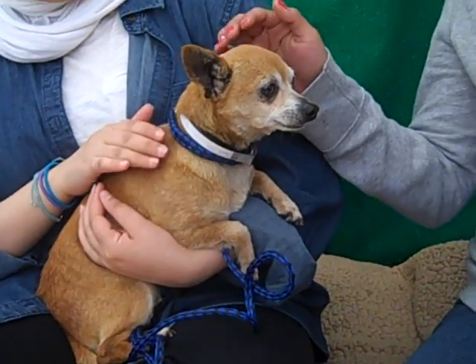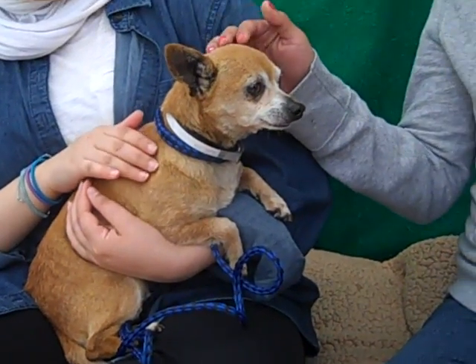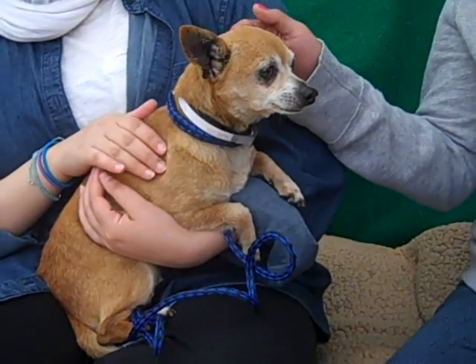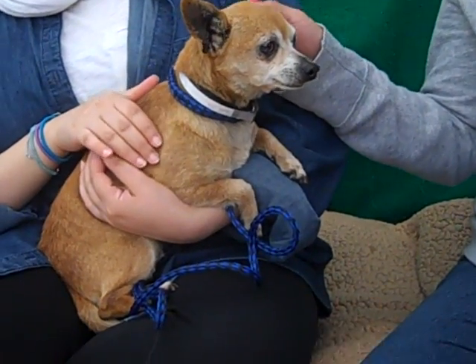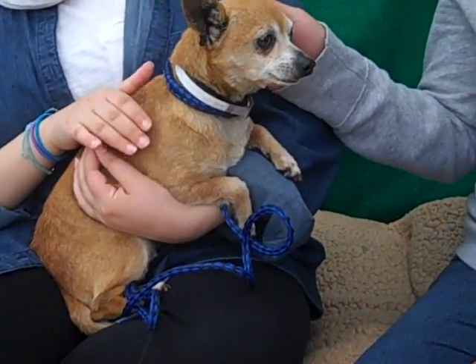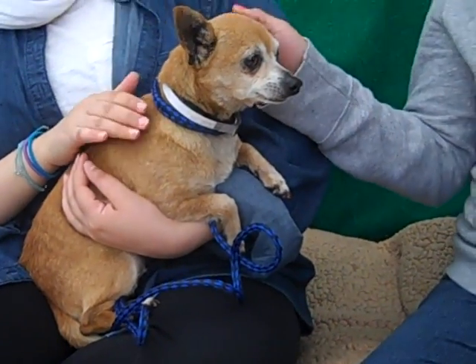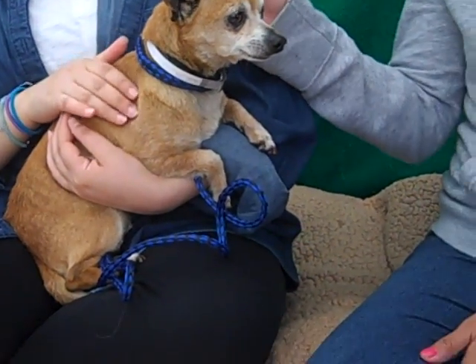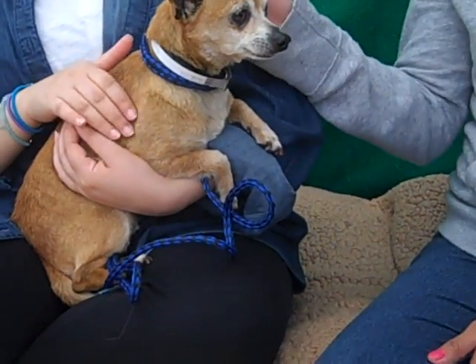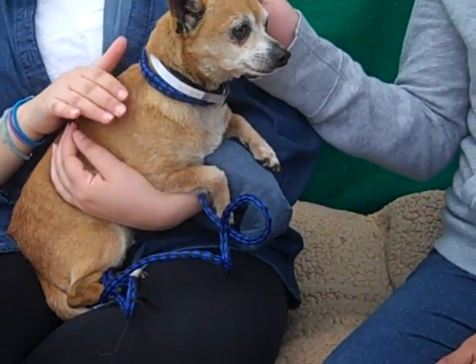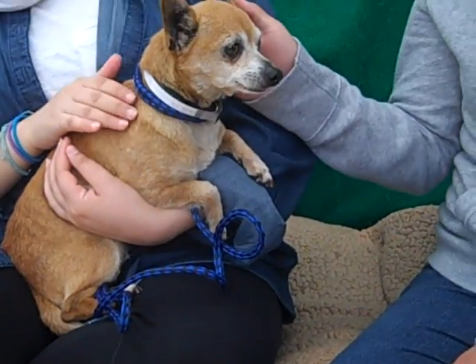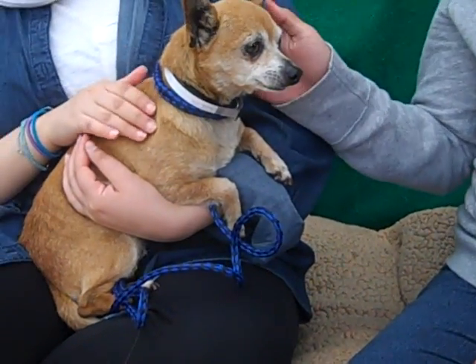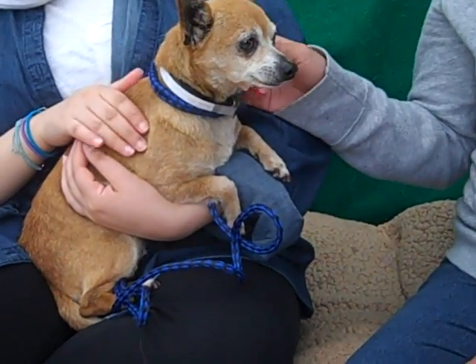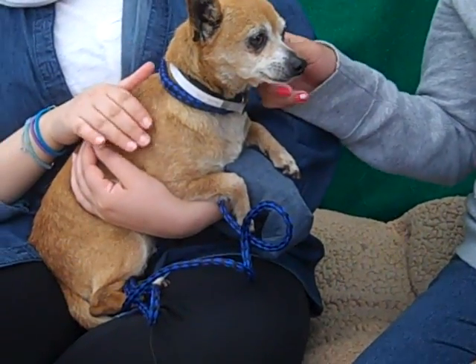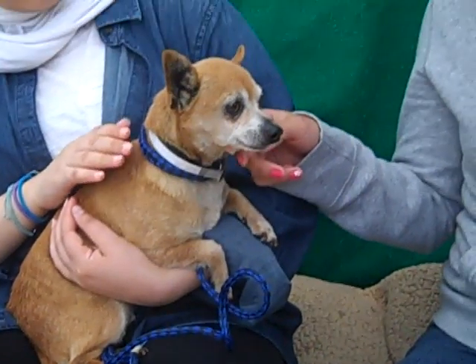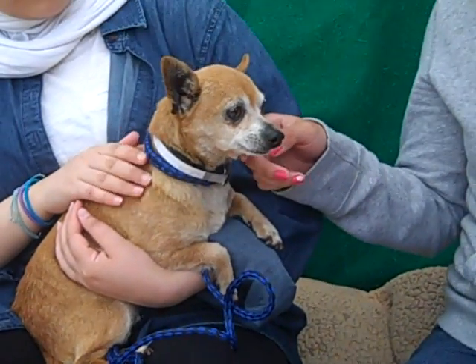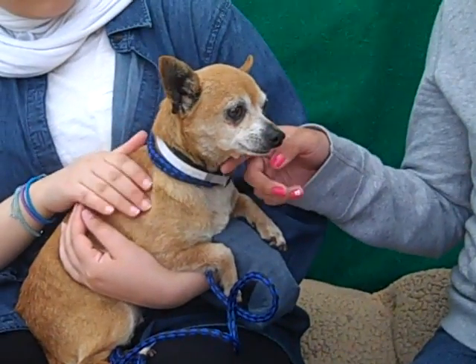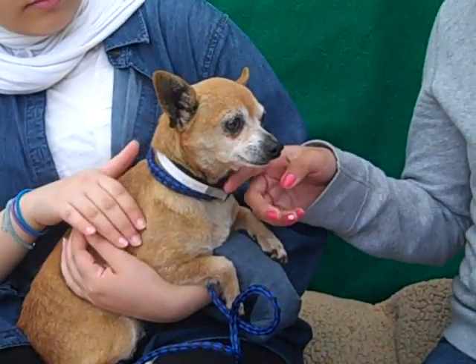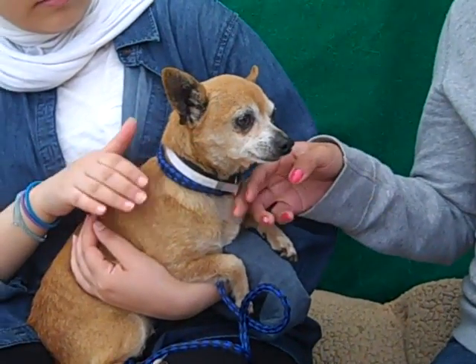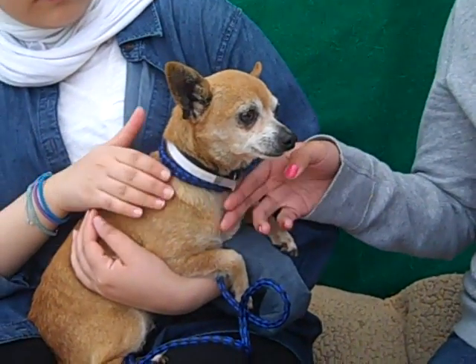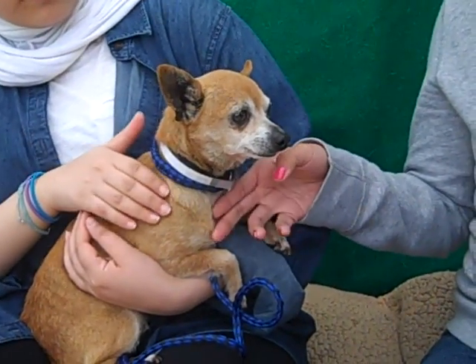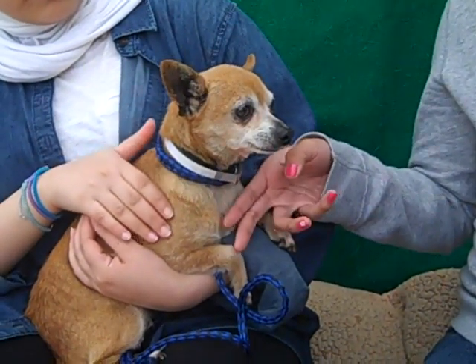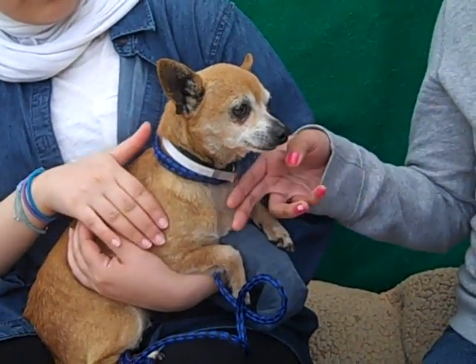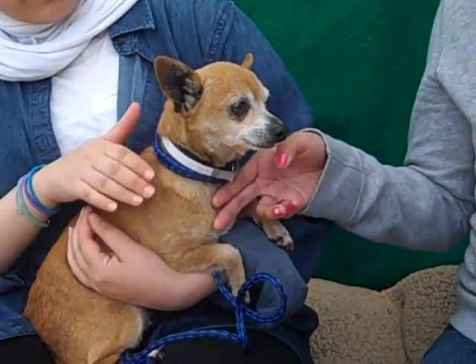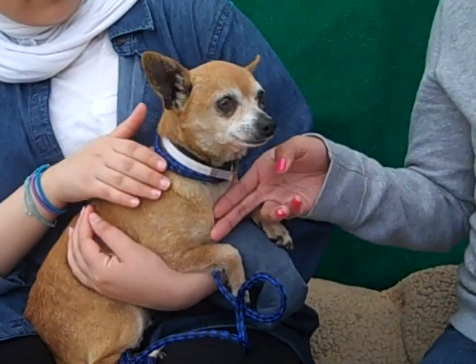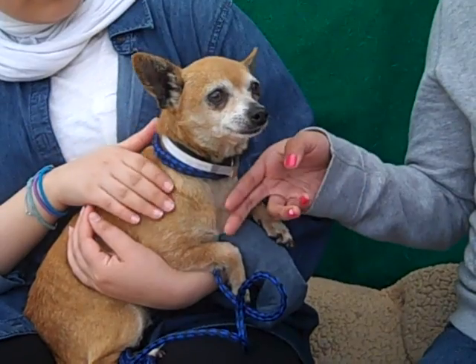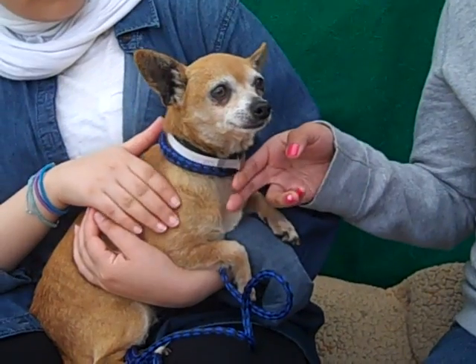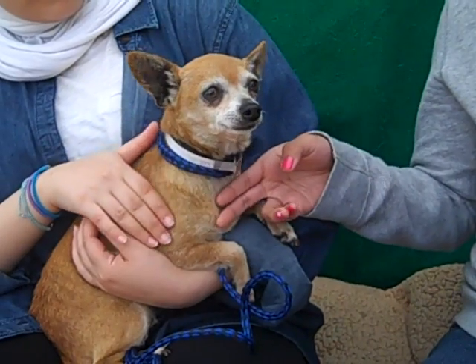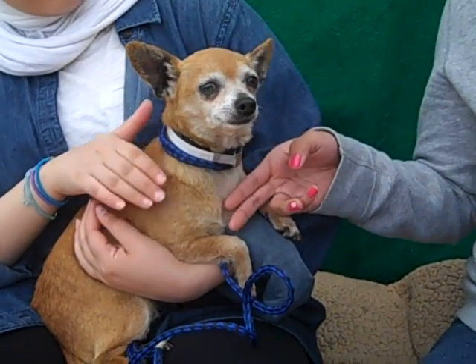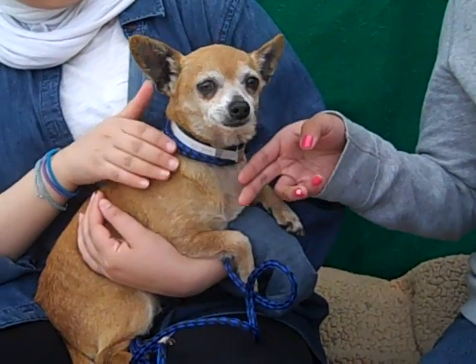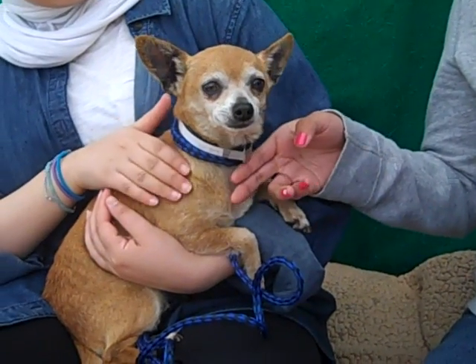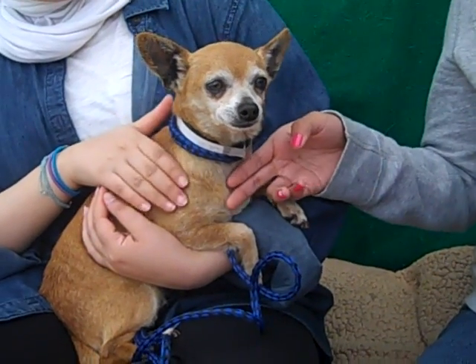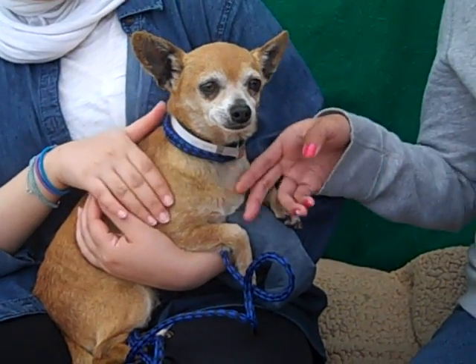Look at this cute little button dog. This is Bailey. His ID number is A4935658.